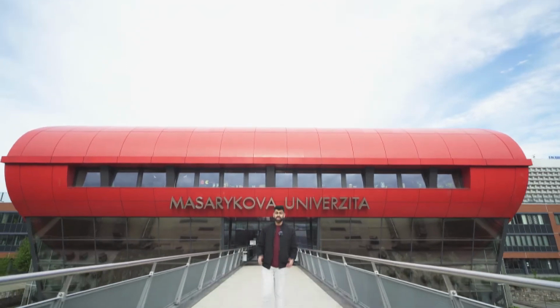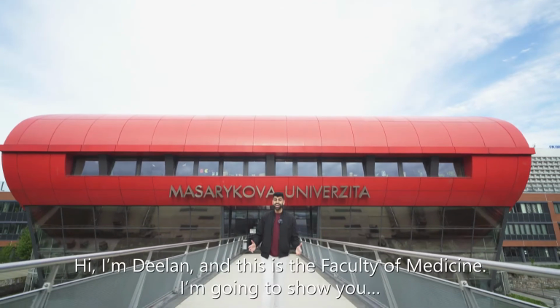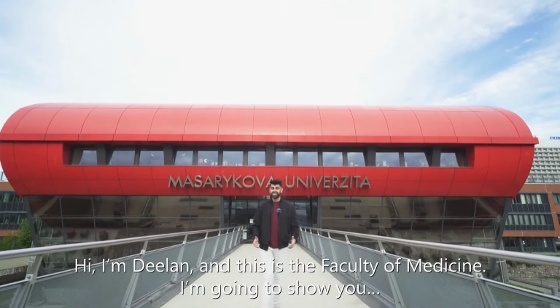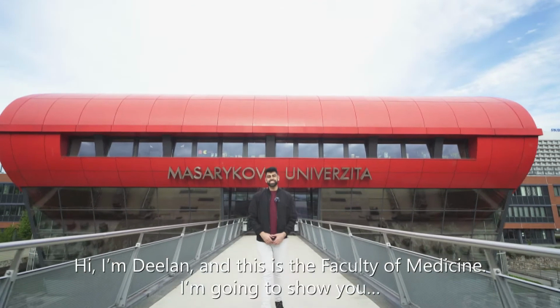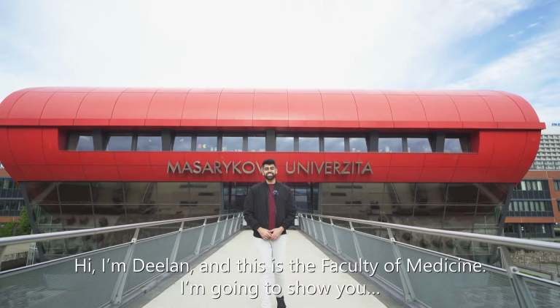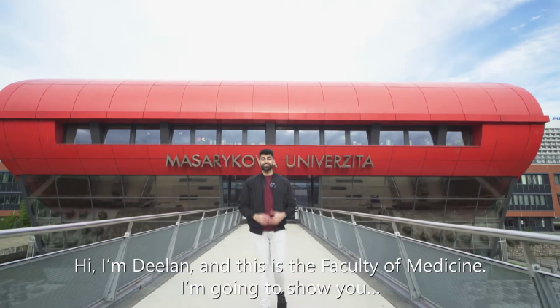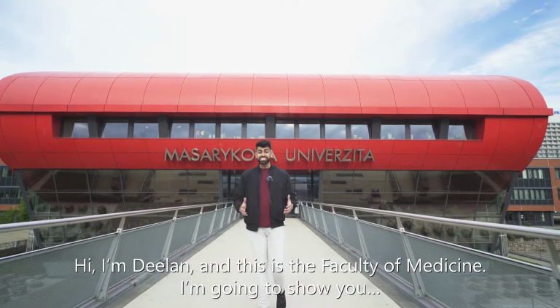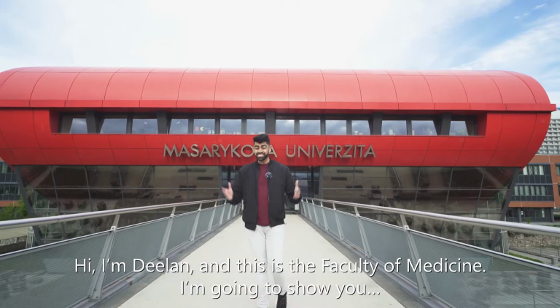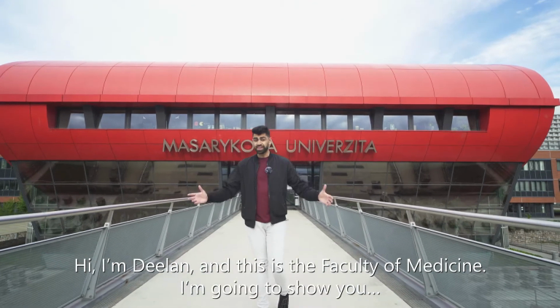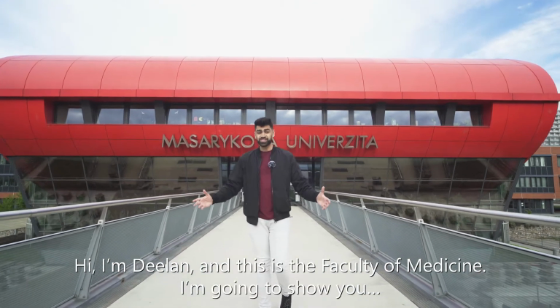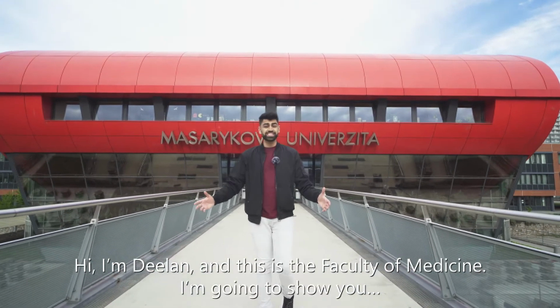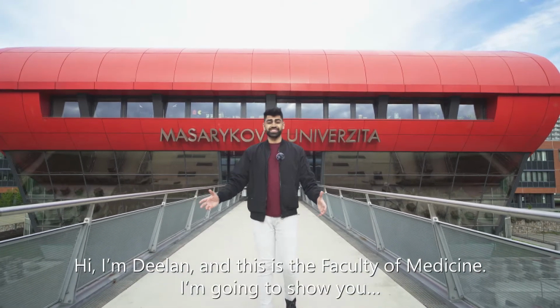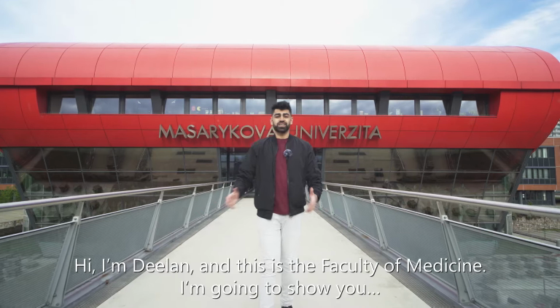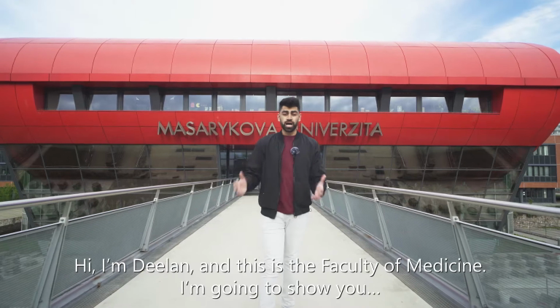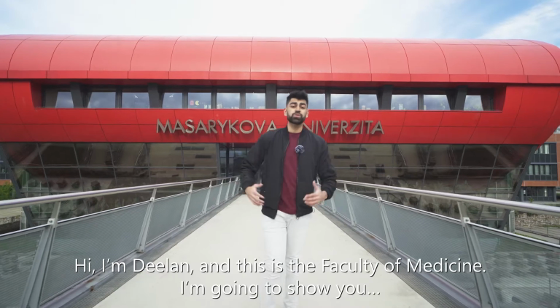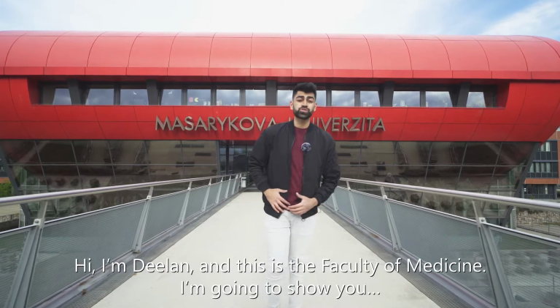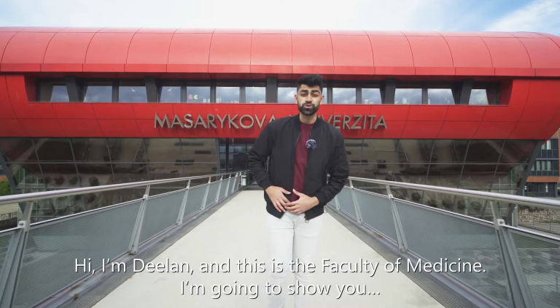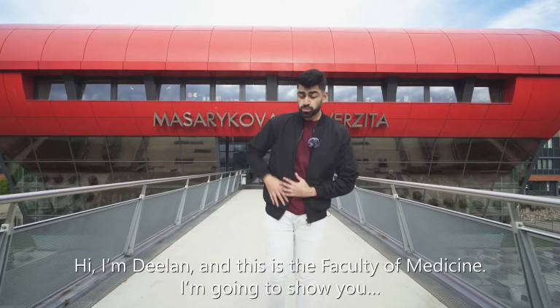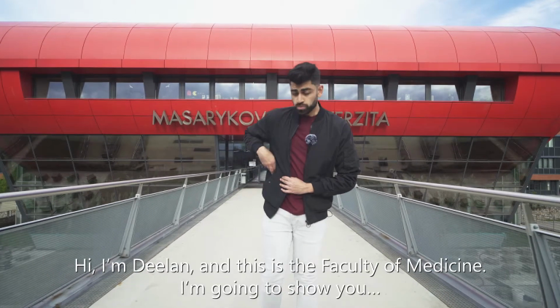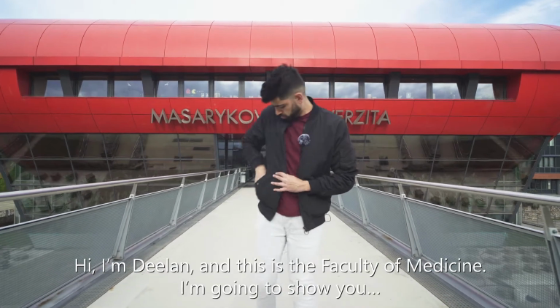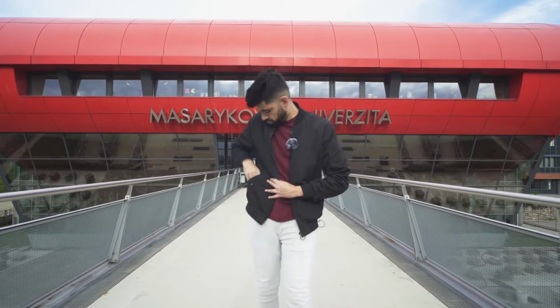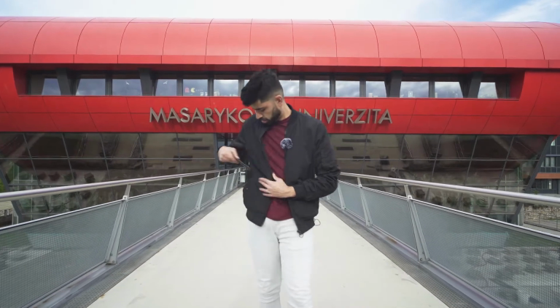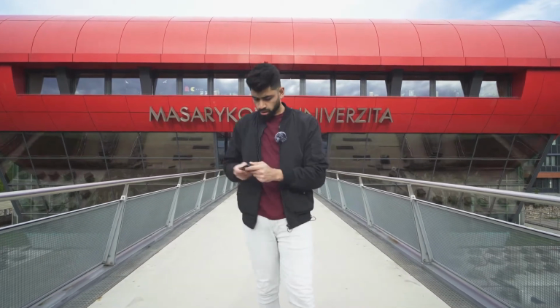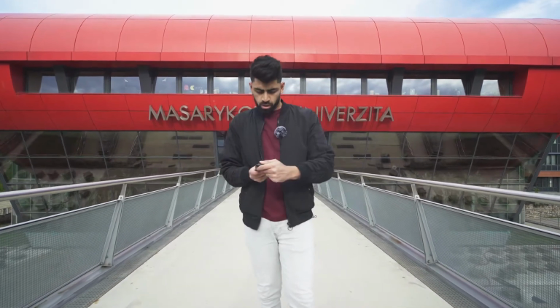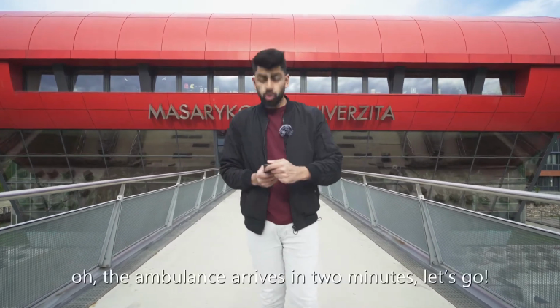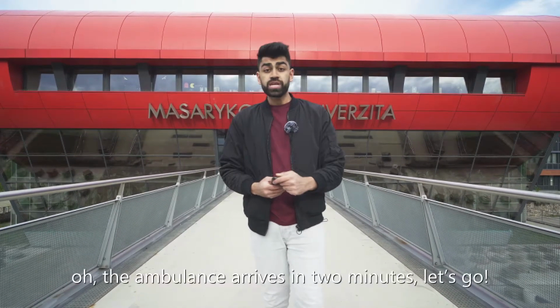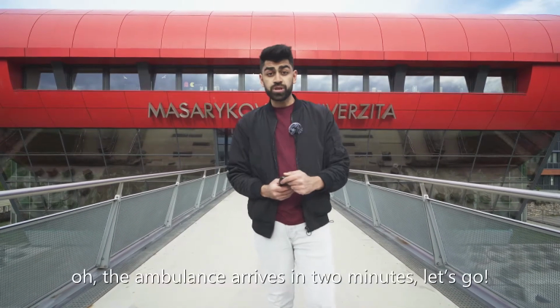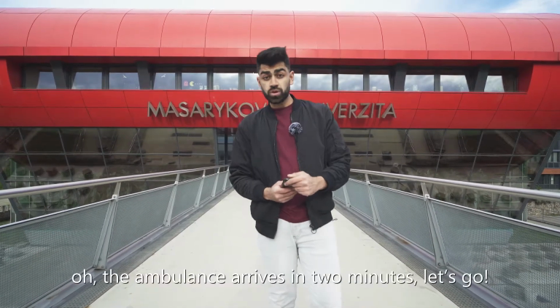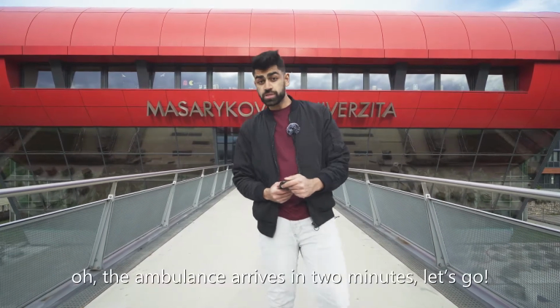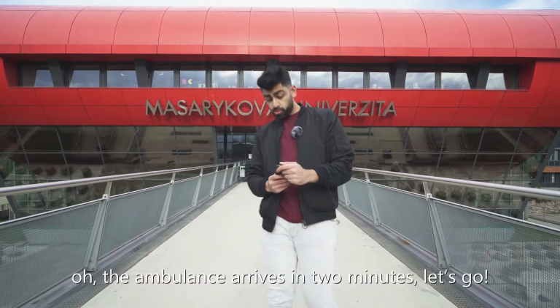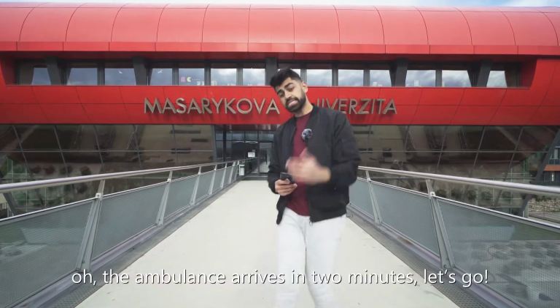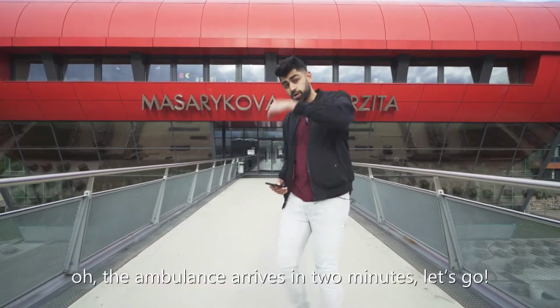Hi, I'm Dylan and this is the Faculty of Medicine. I'm going to show you... the ambulance arrives in two minutes. Let's go.